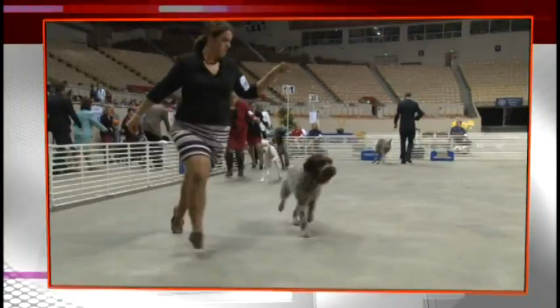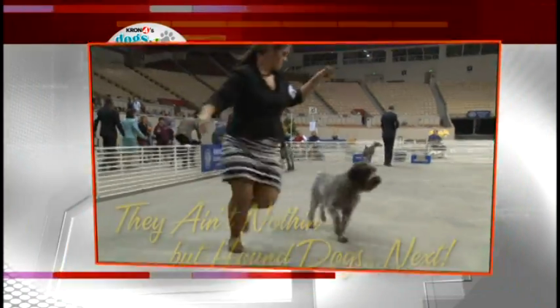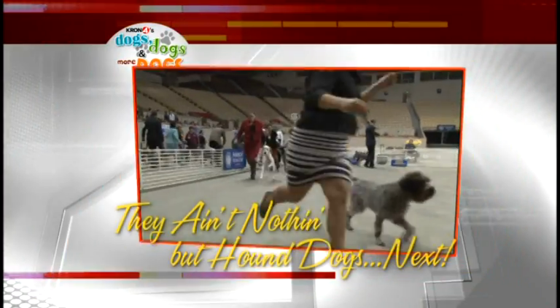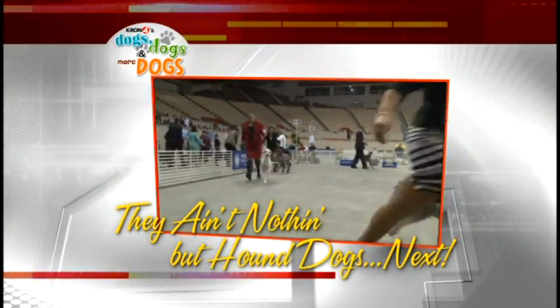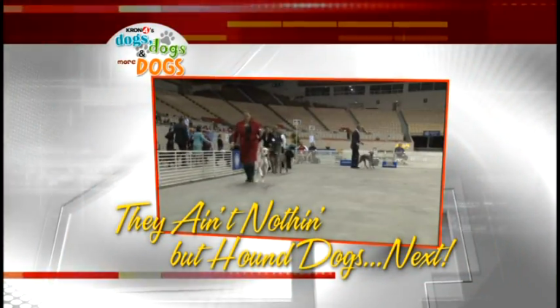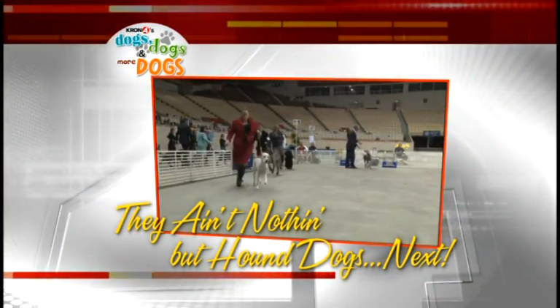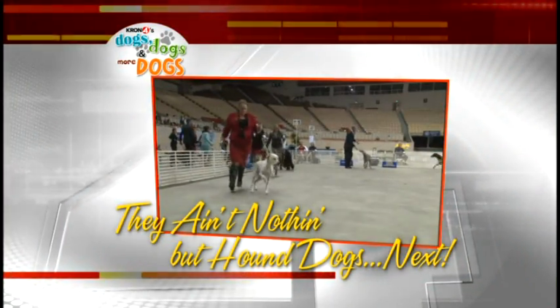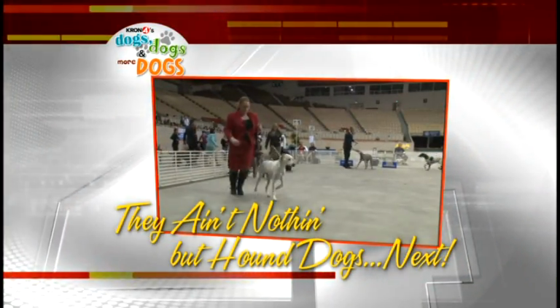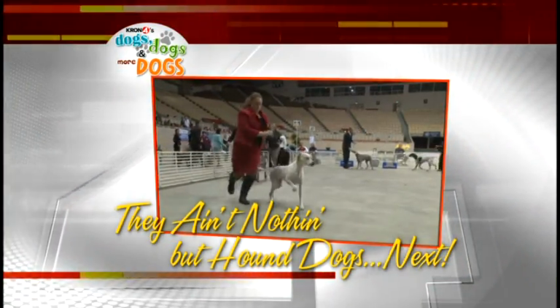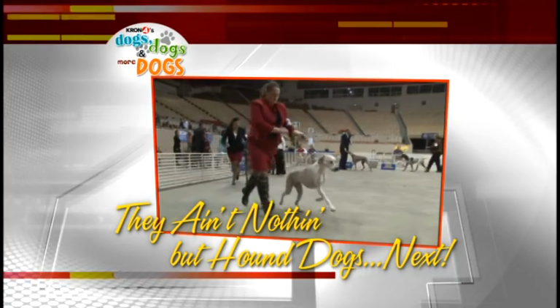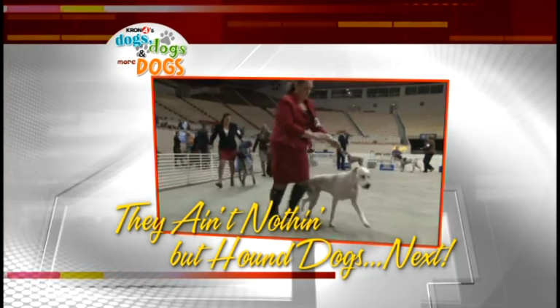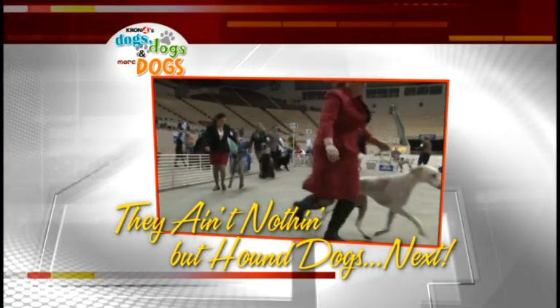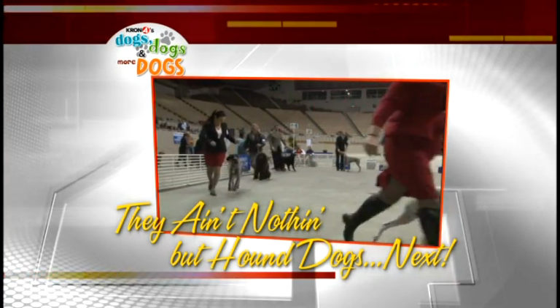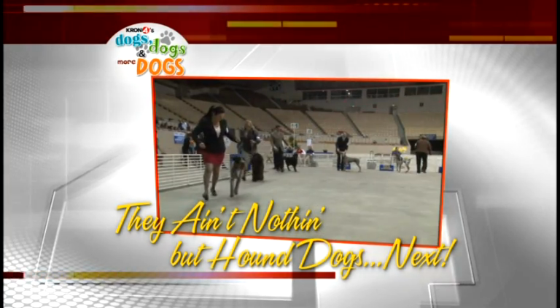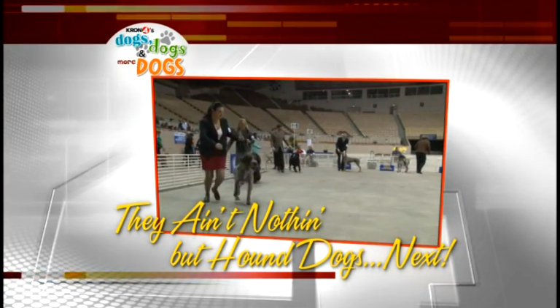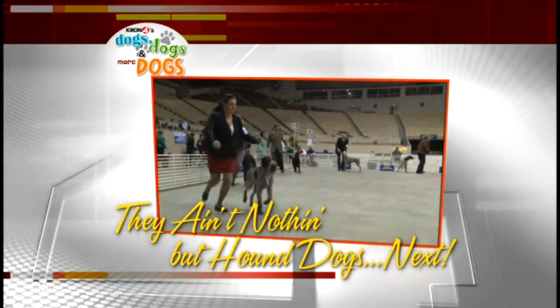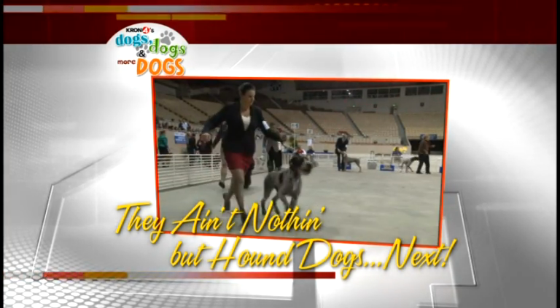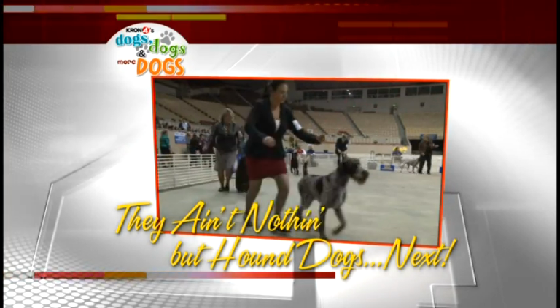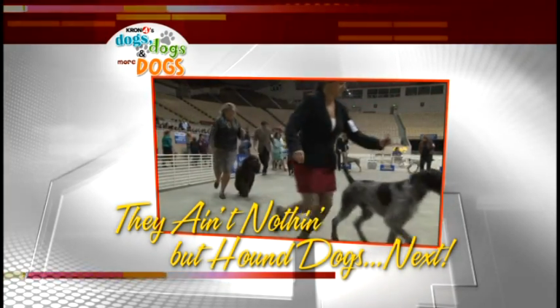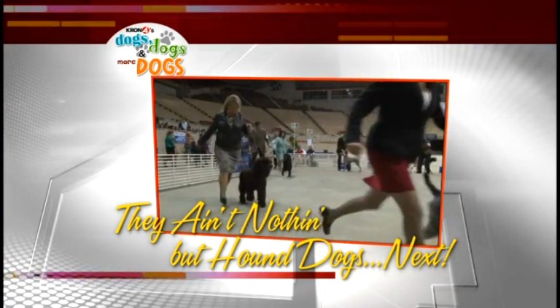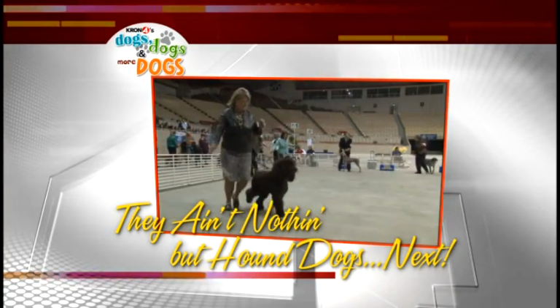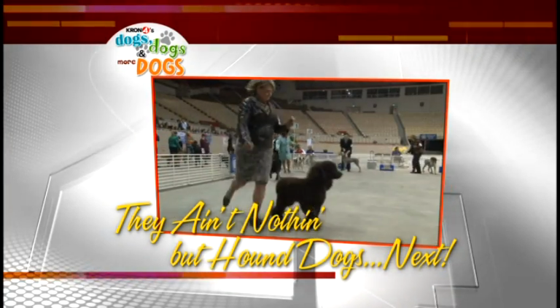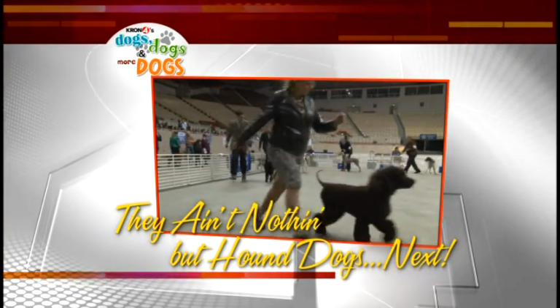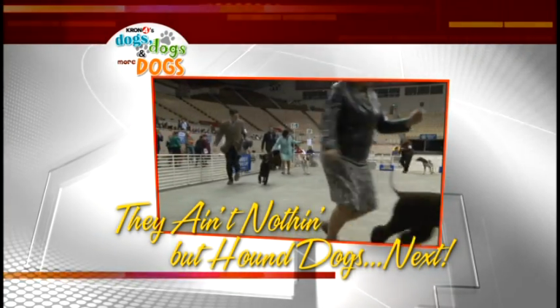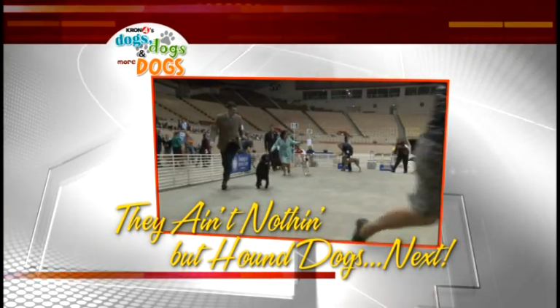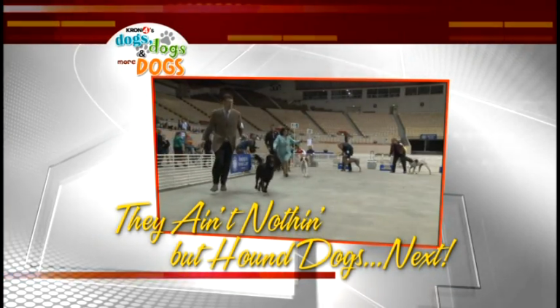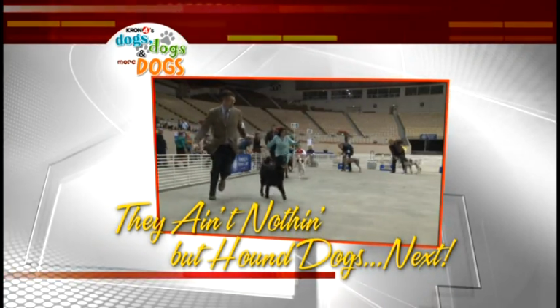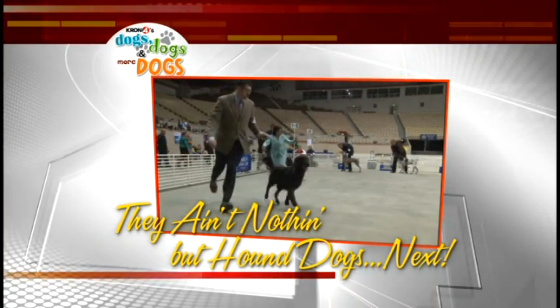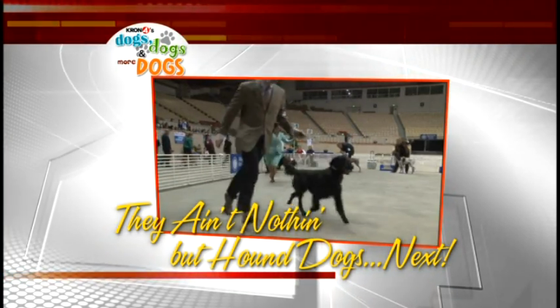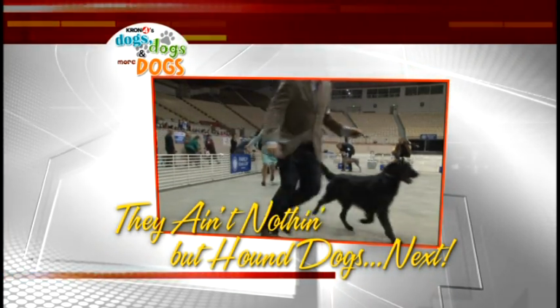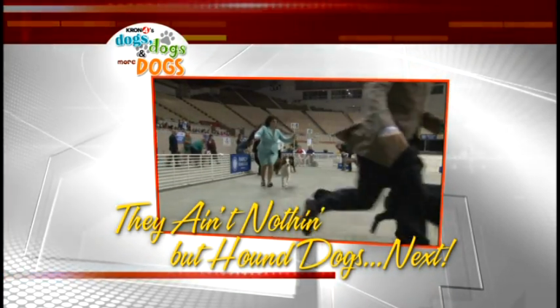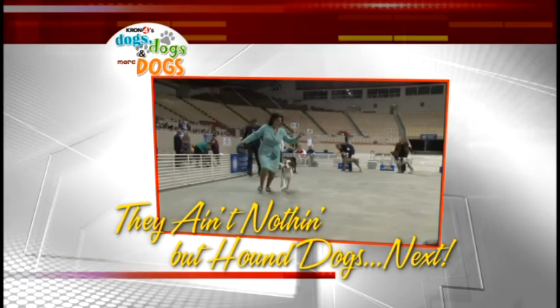The judges have picked their favorites, and when we come back, we'll see the winners of the sporting group, plus hounds and terriers, and much more — all coming up.